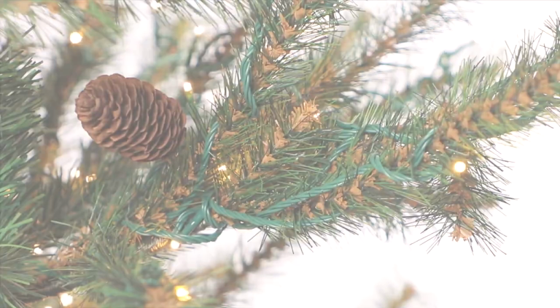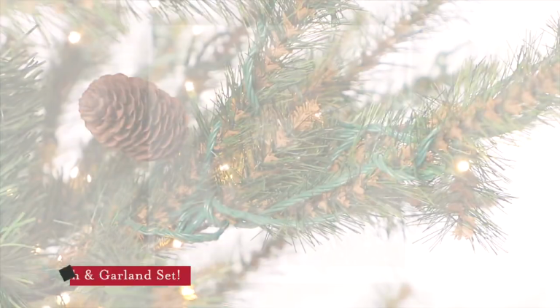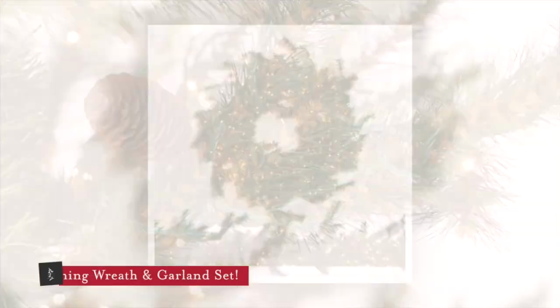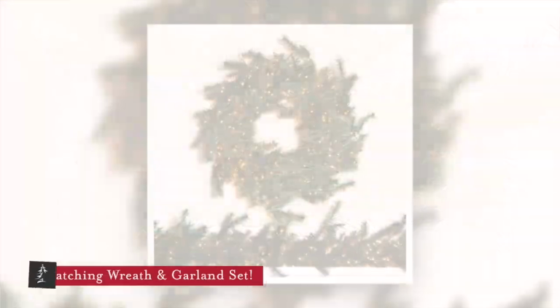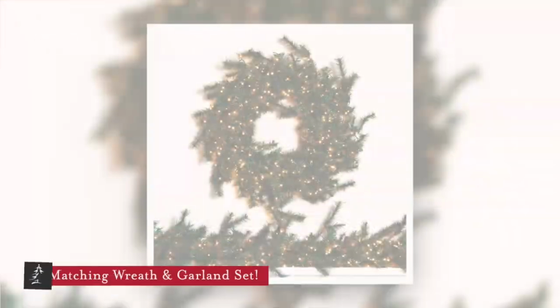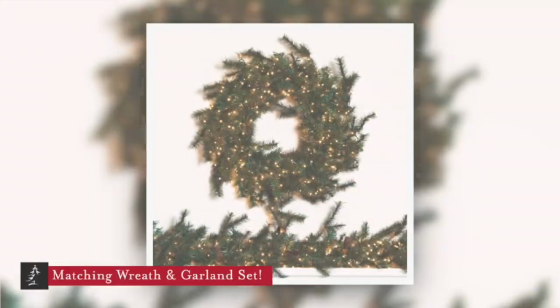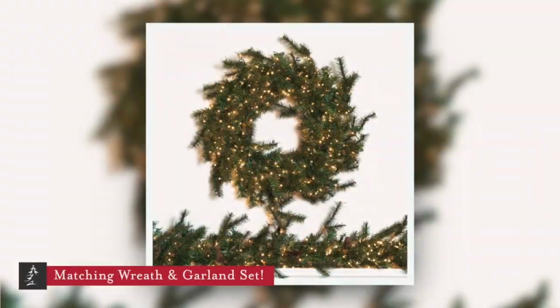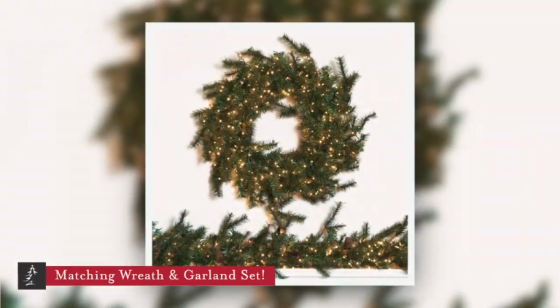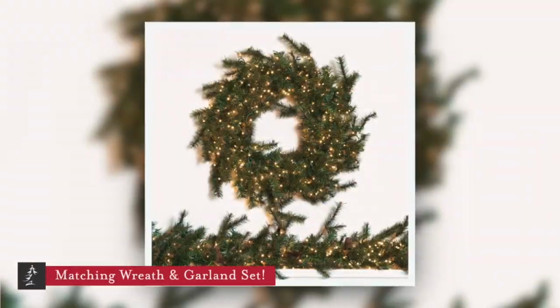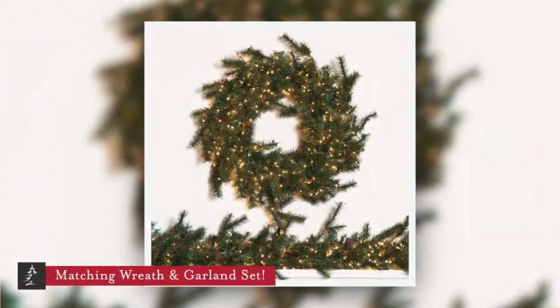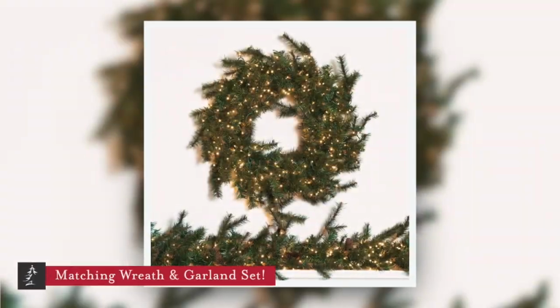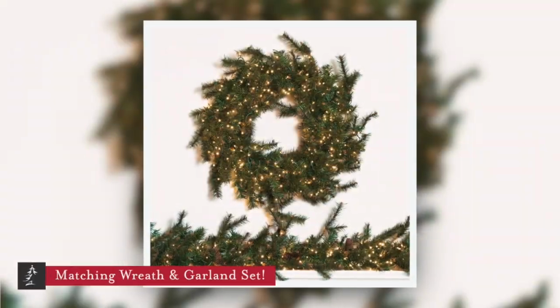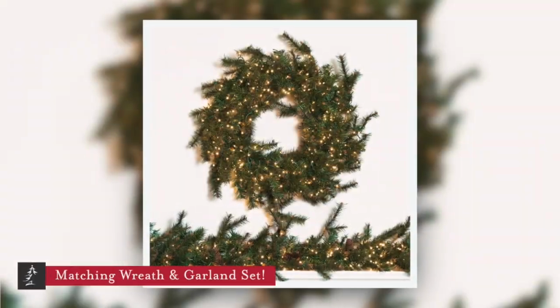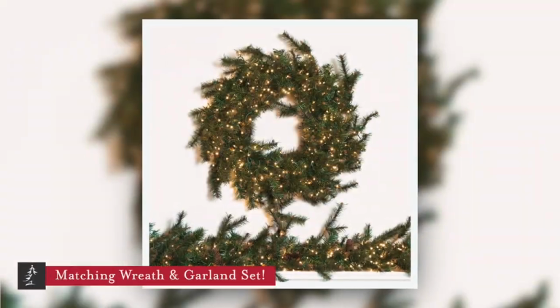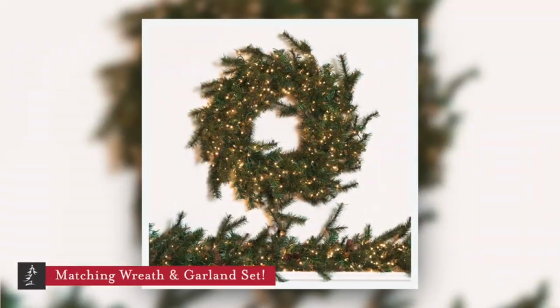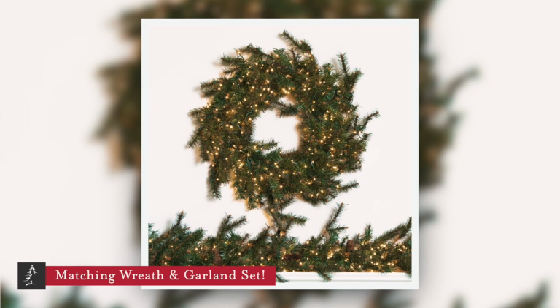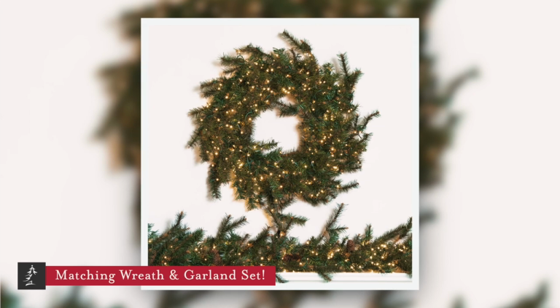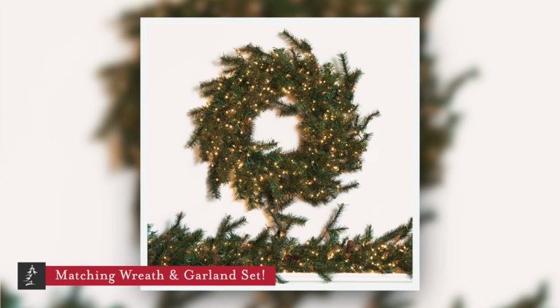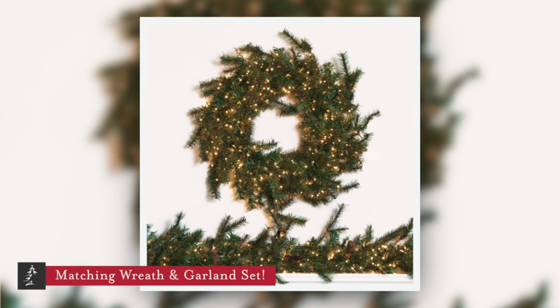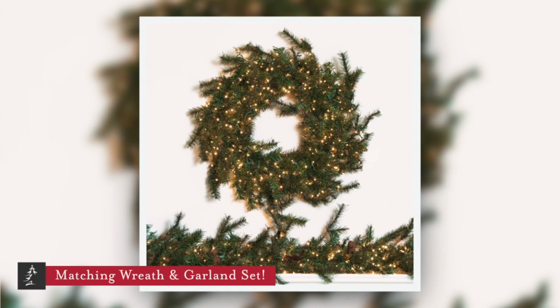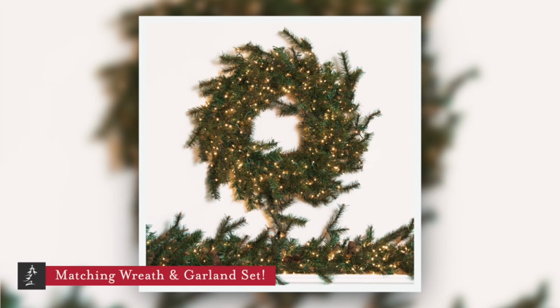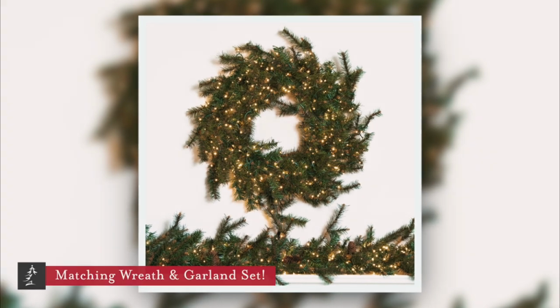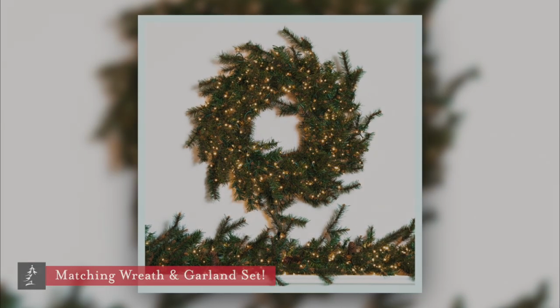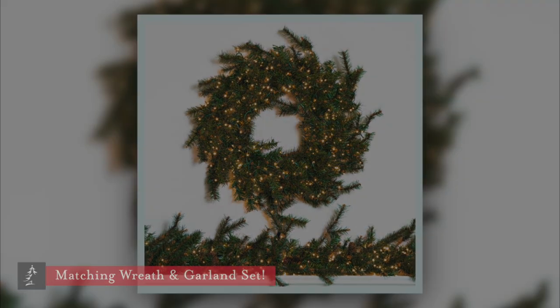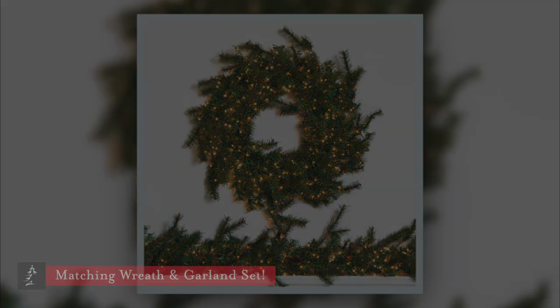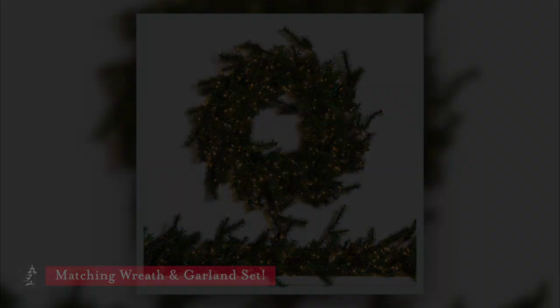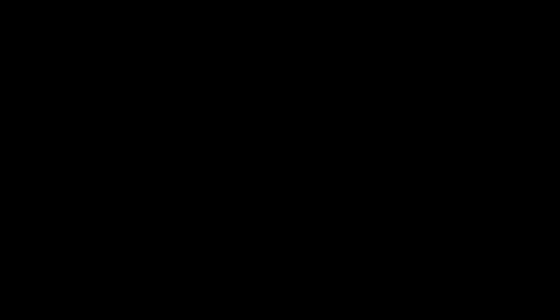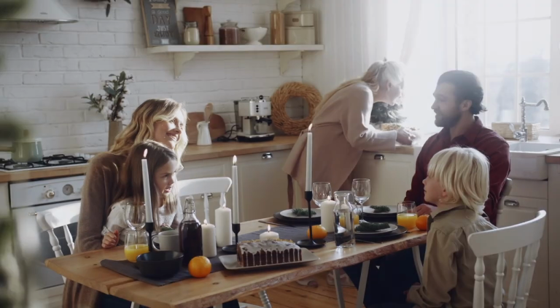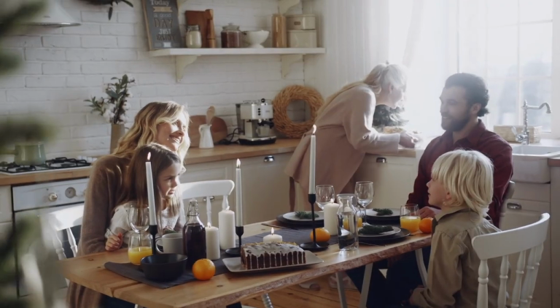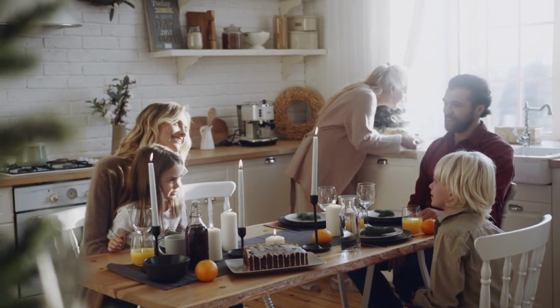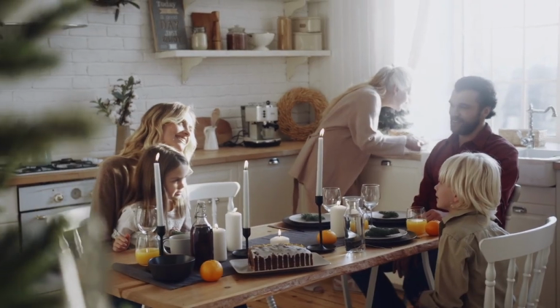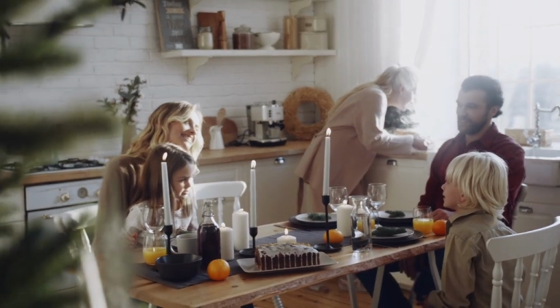Complete your design with the matching wreath and garland set so you can keep your decorating consistent throughout your home.